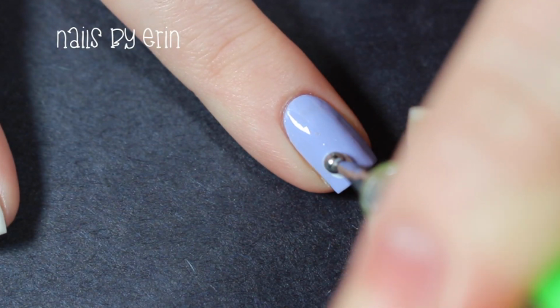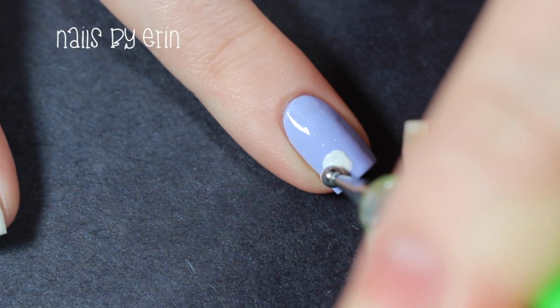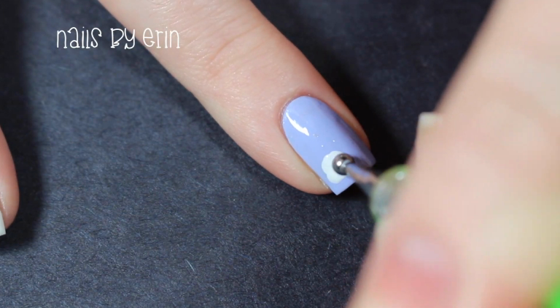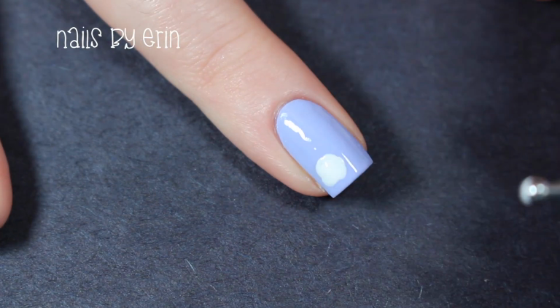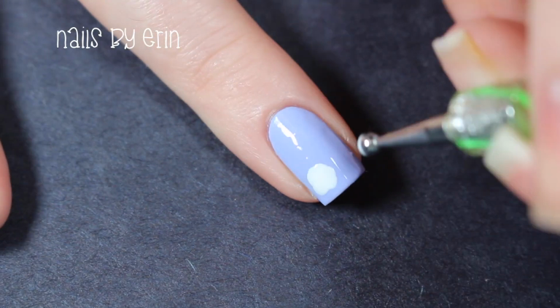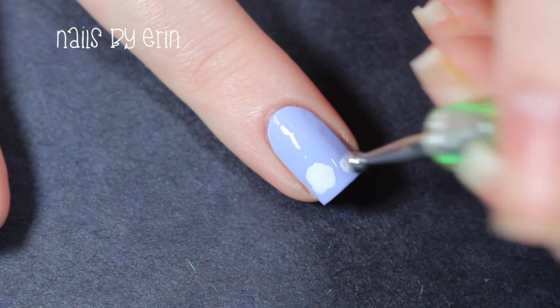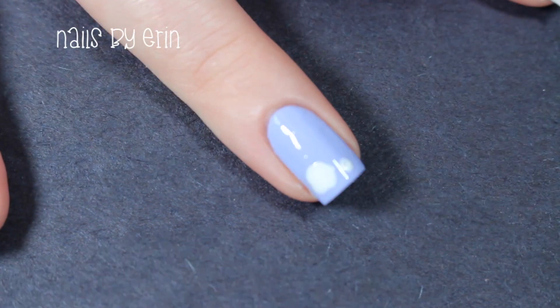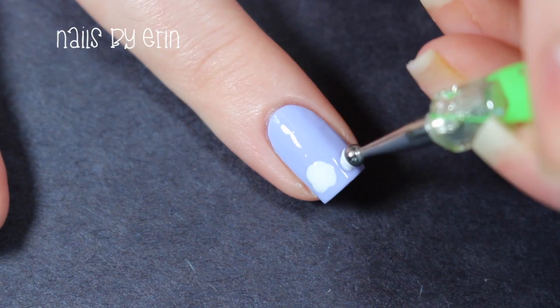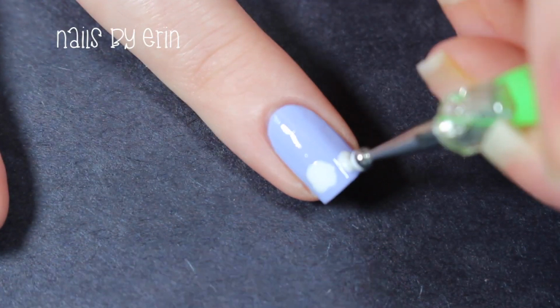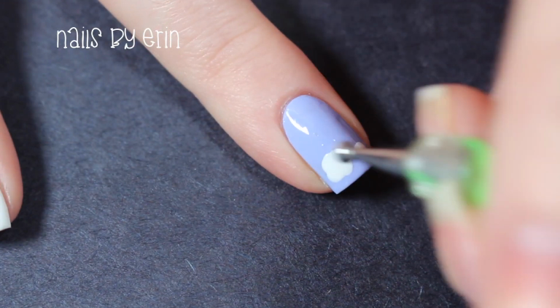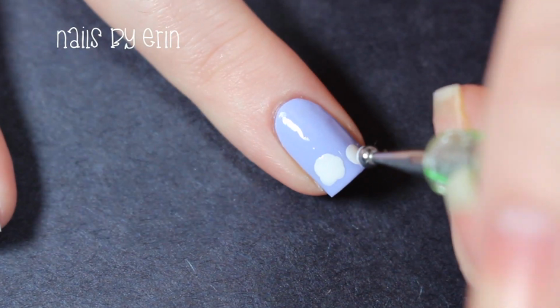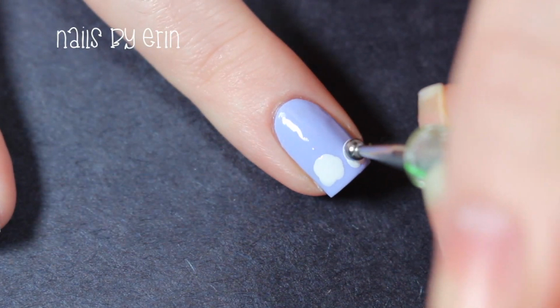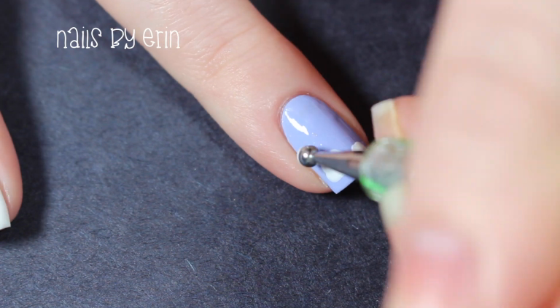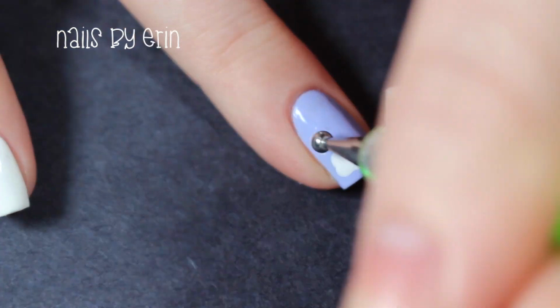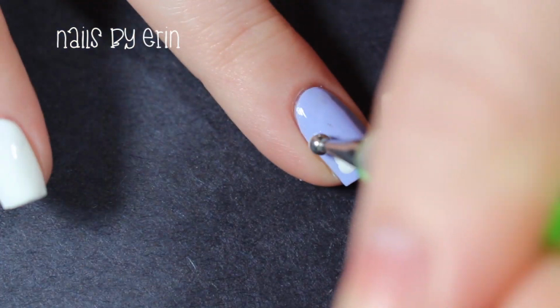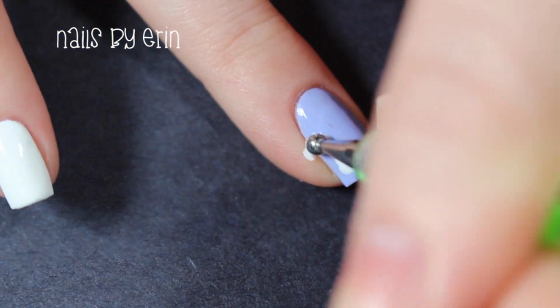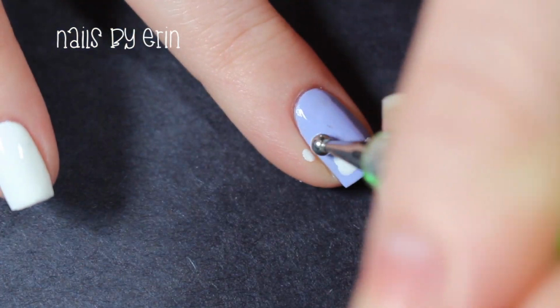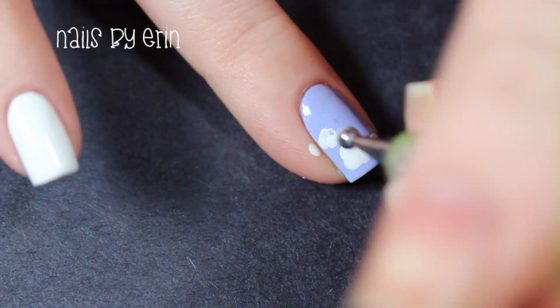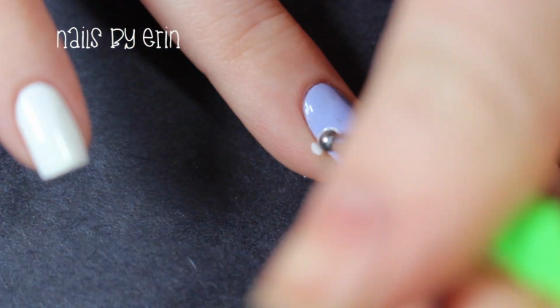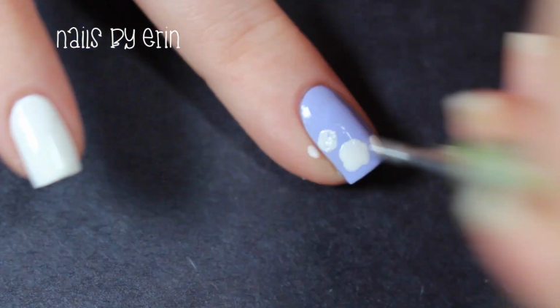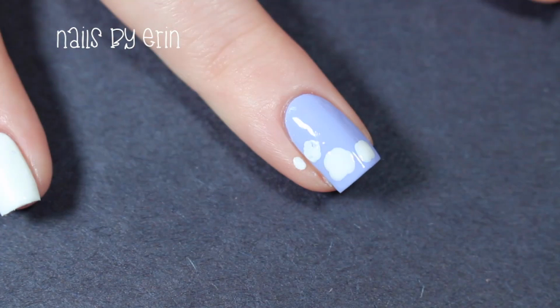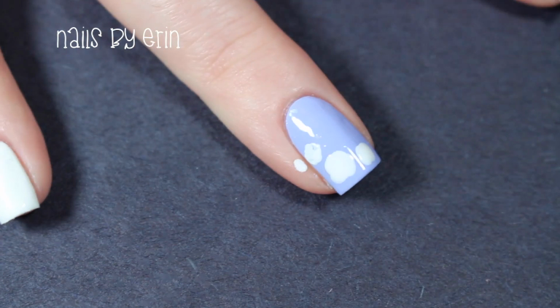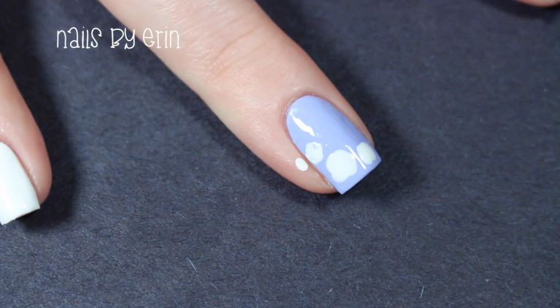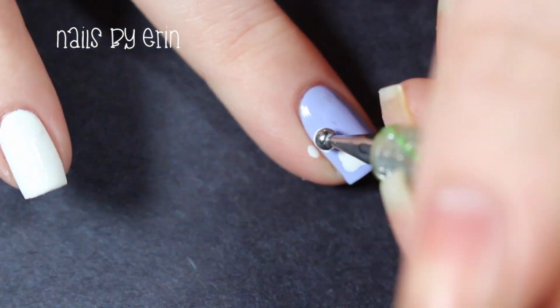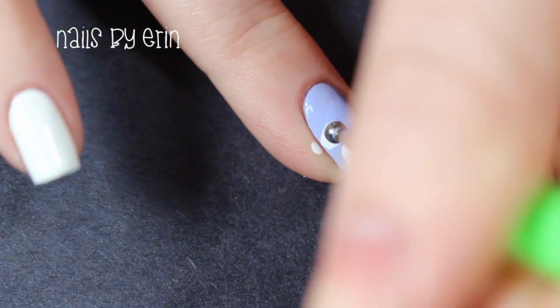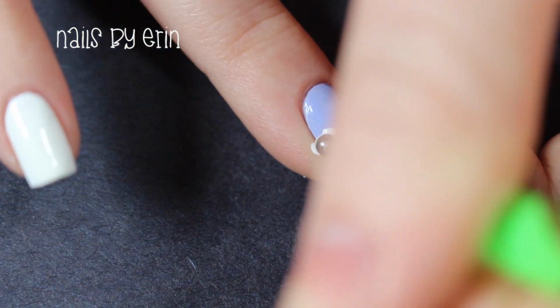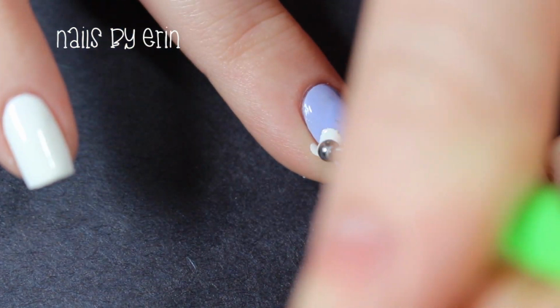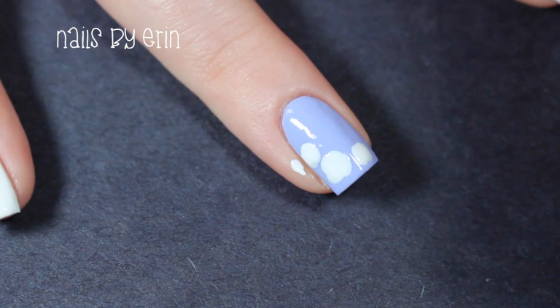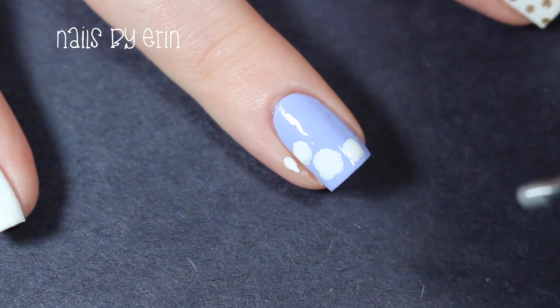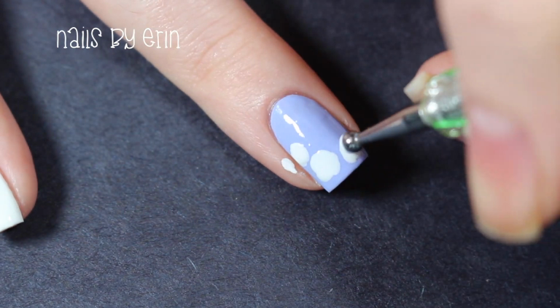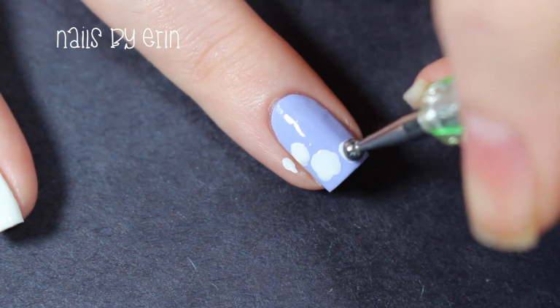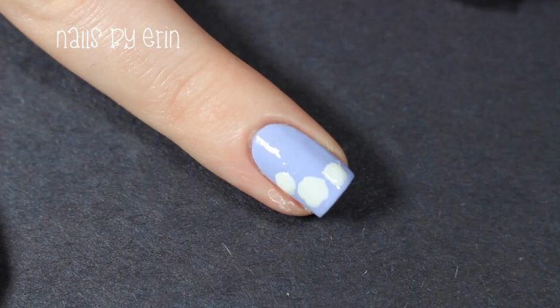Once my purple nails are dry, I'm using a larger dotting tool and white nail polish to create some blobs for flowers.